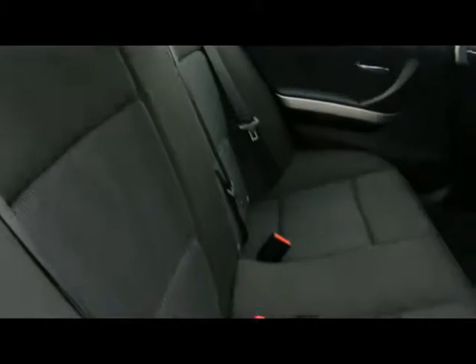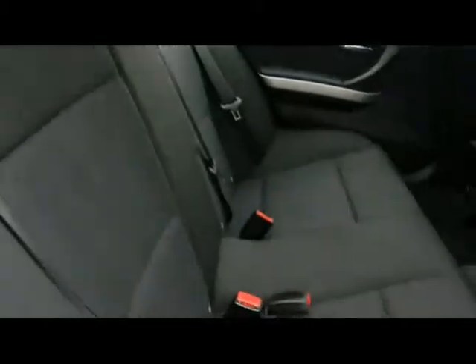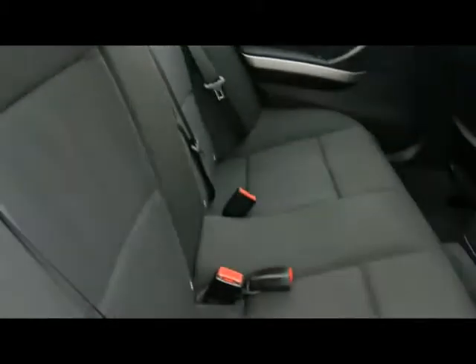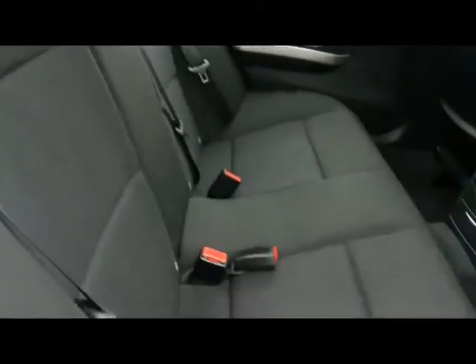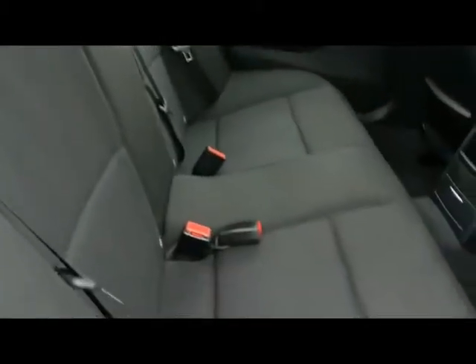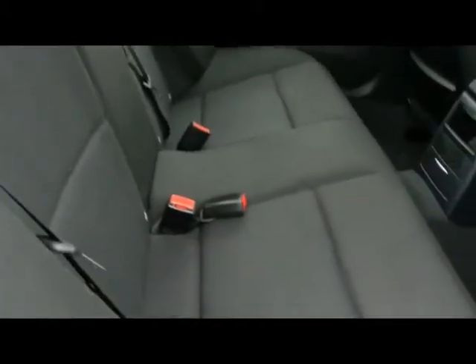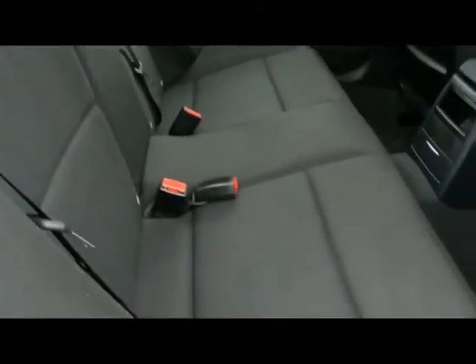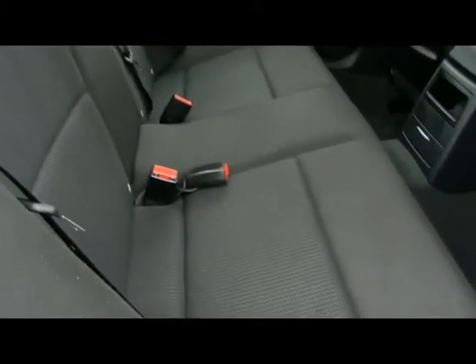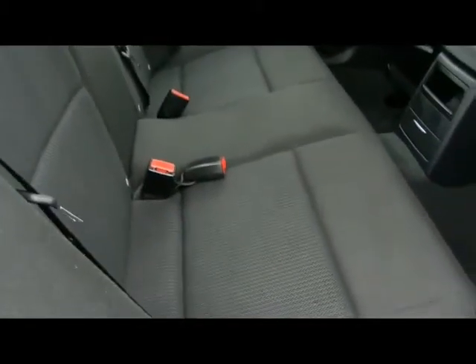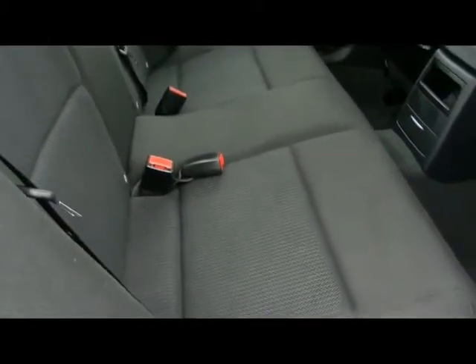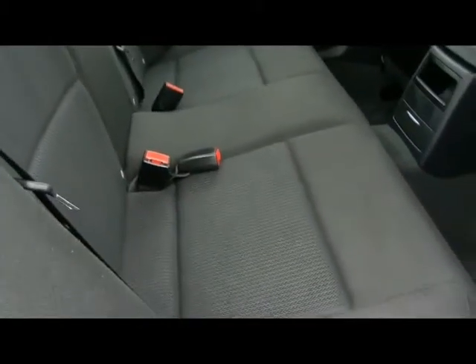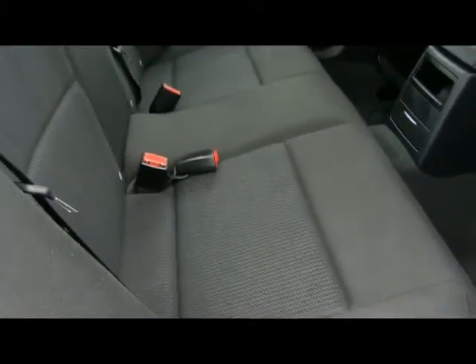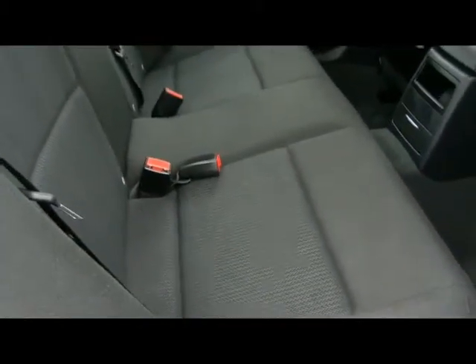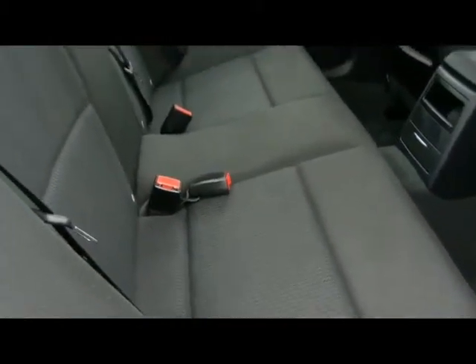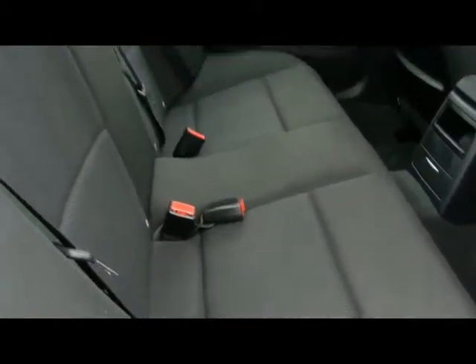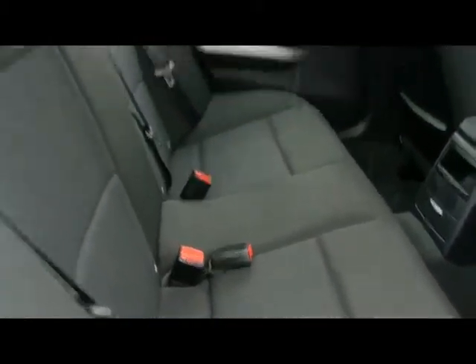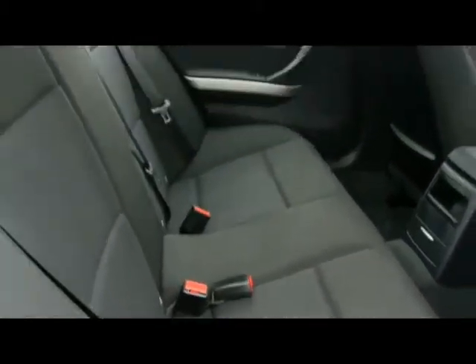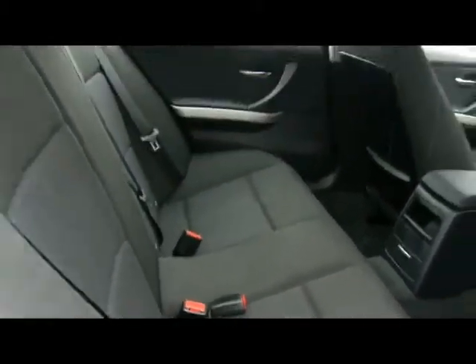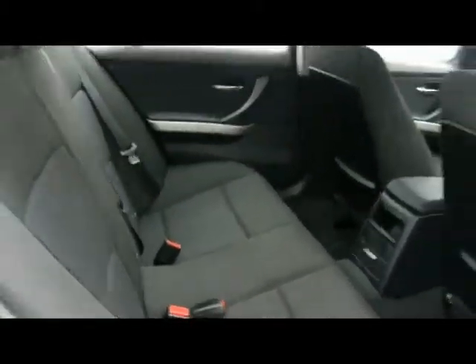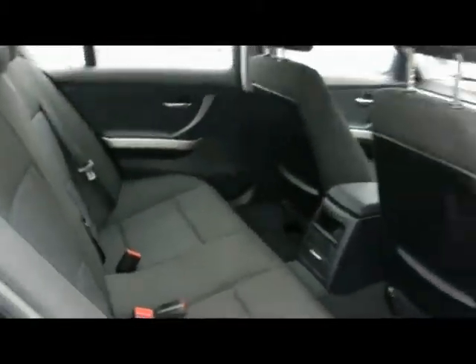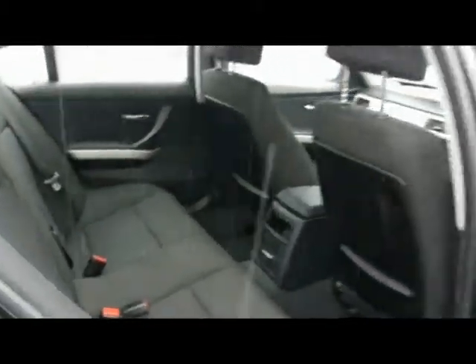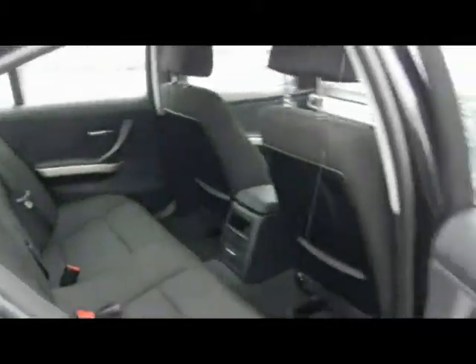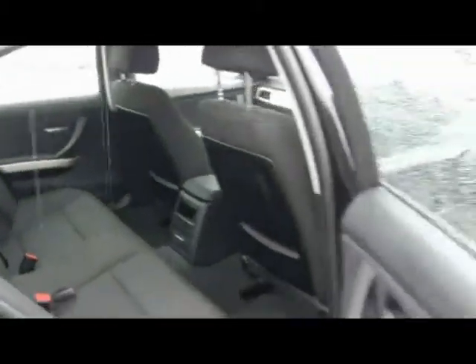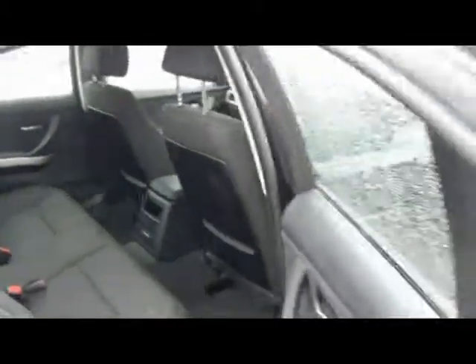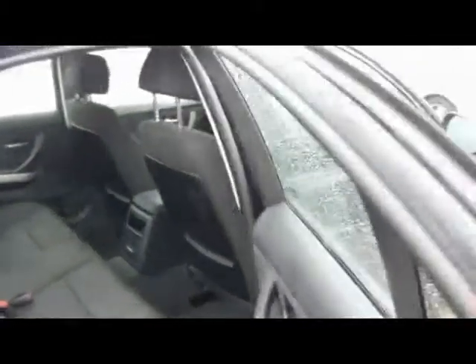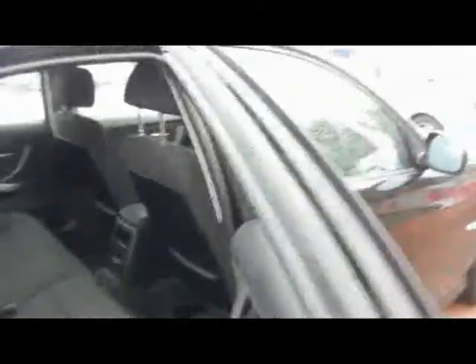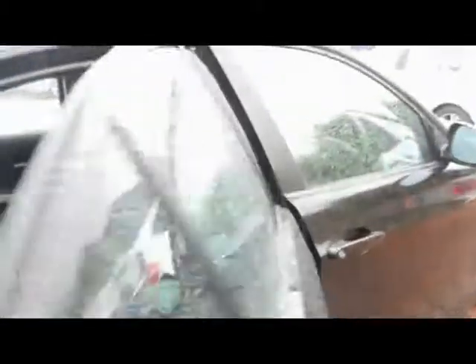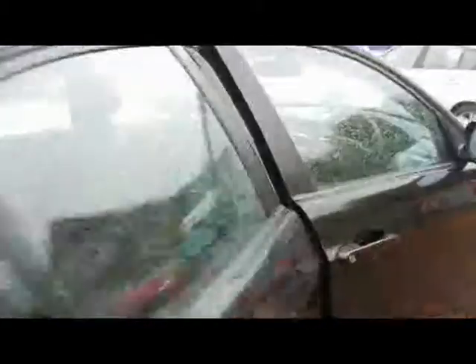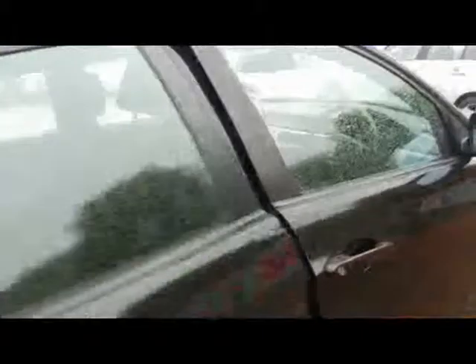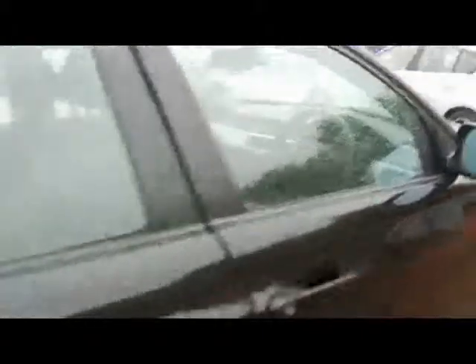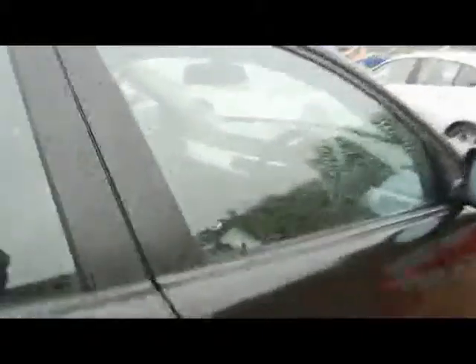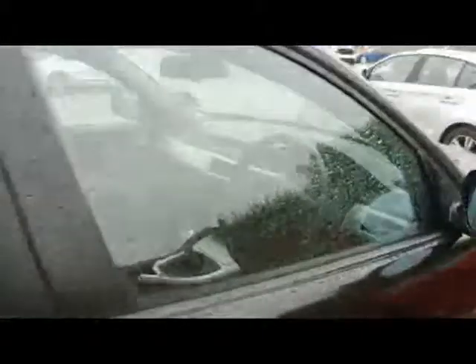Full cloth upholstery, no rips, tears or stains to the seats, and we've also got ISOFIX child seat supports.